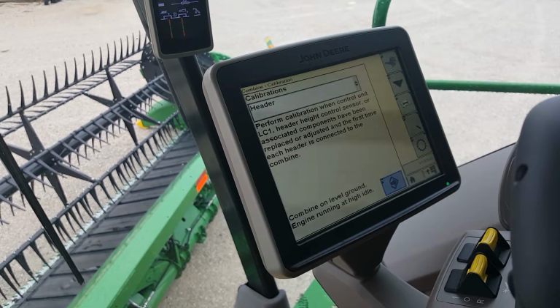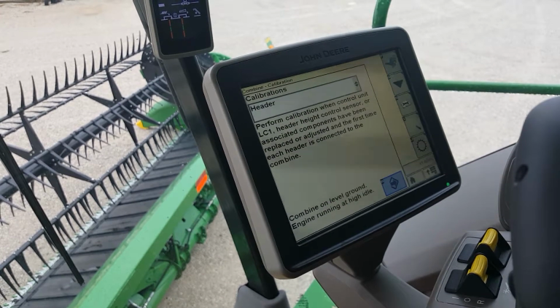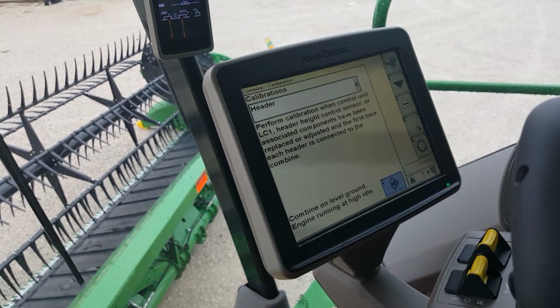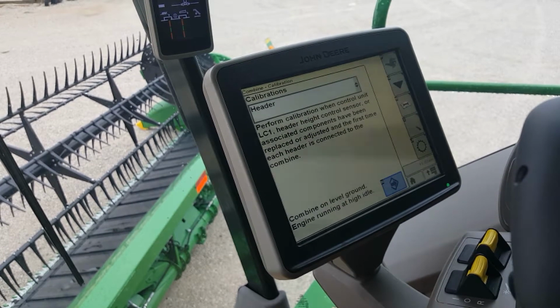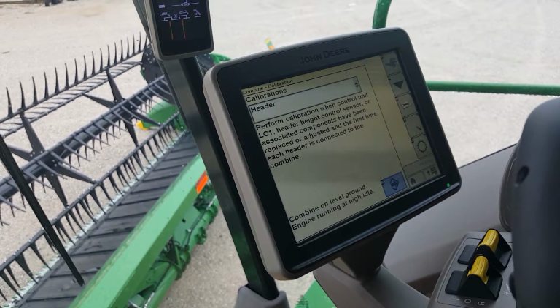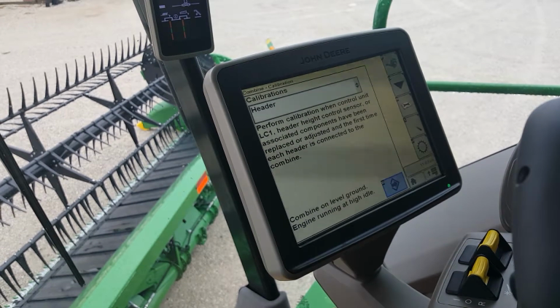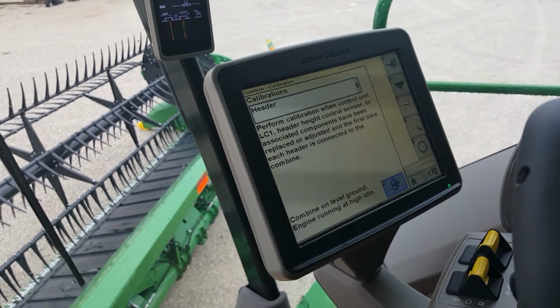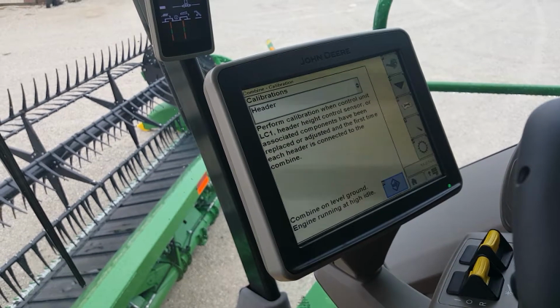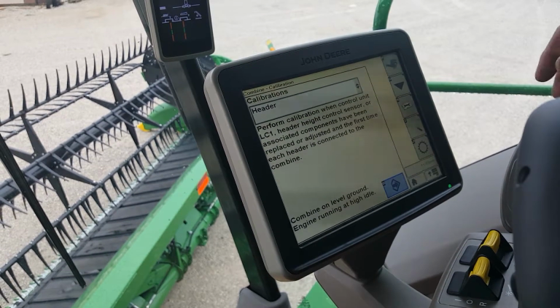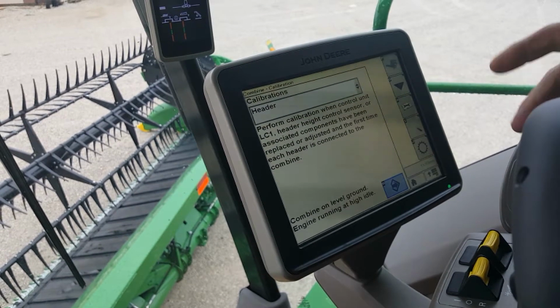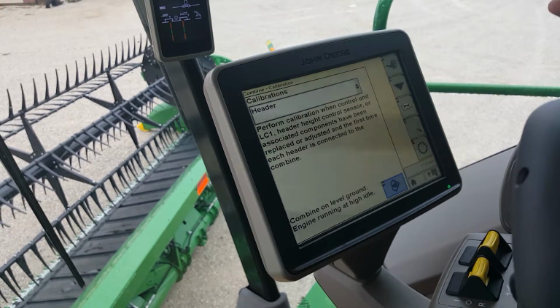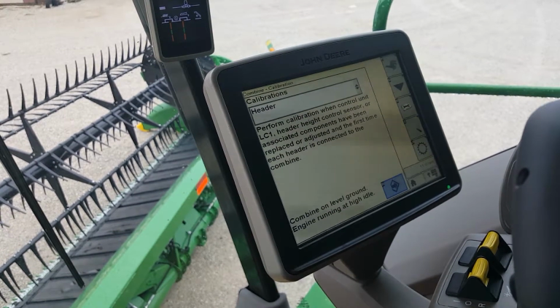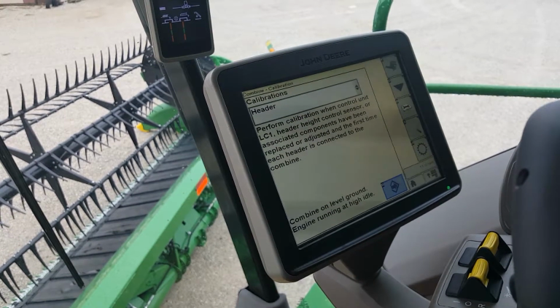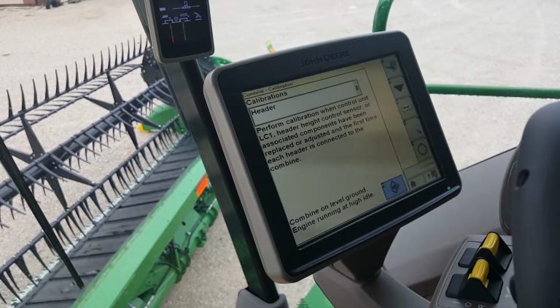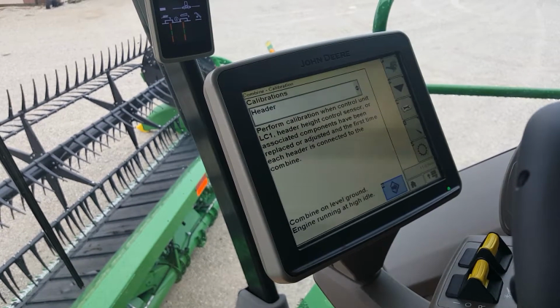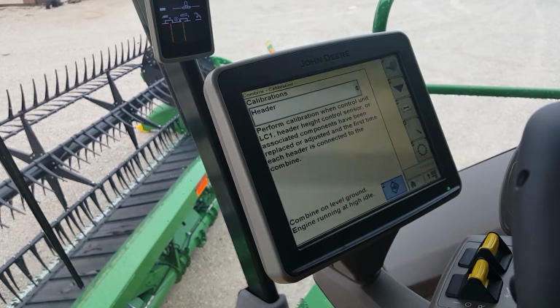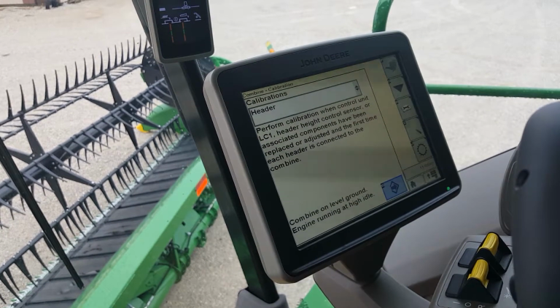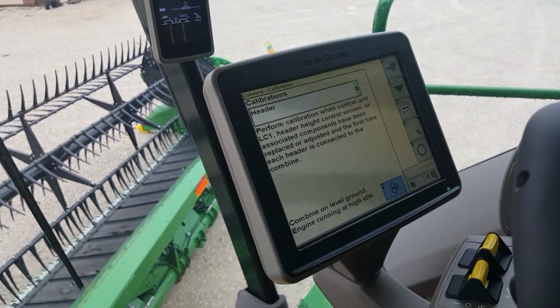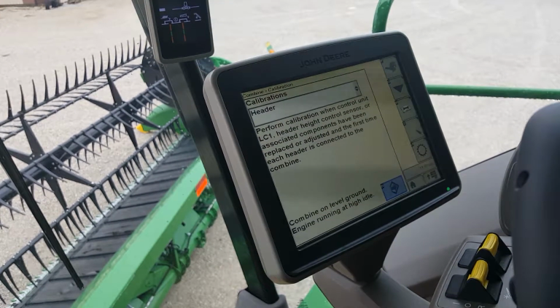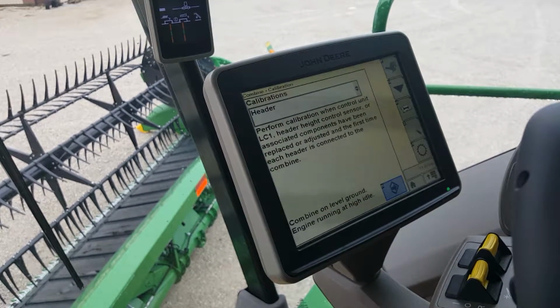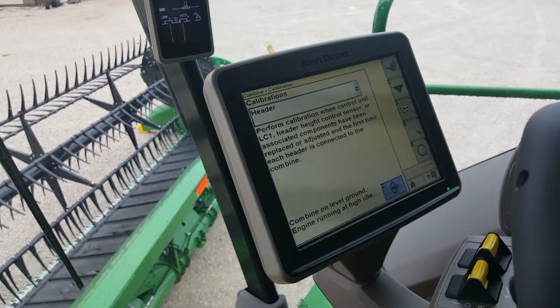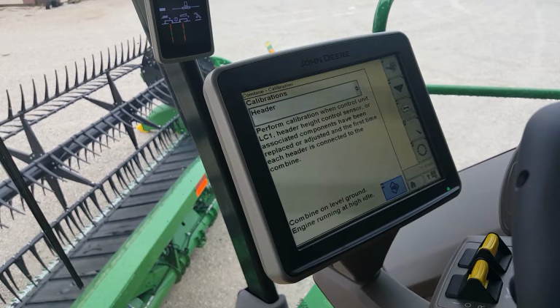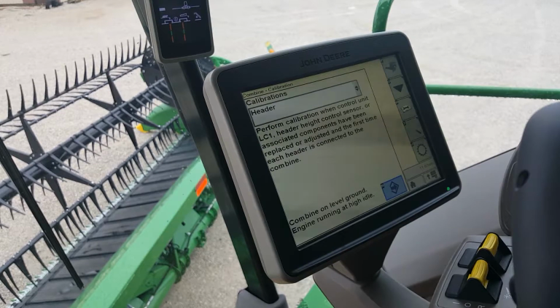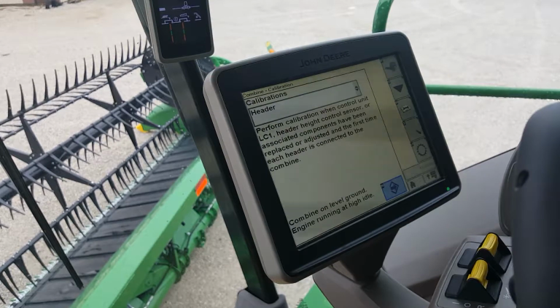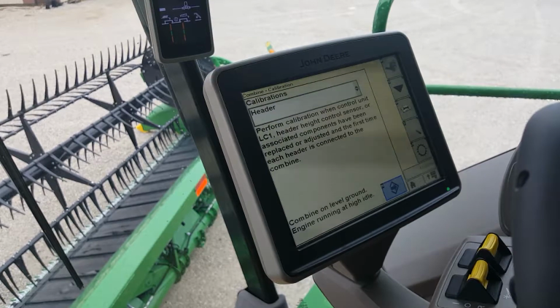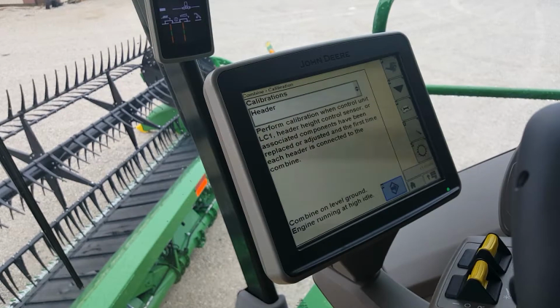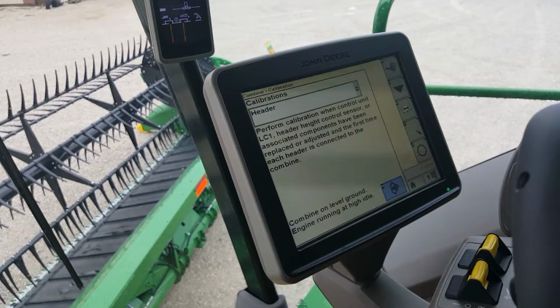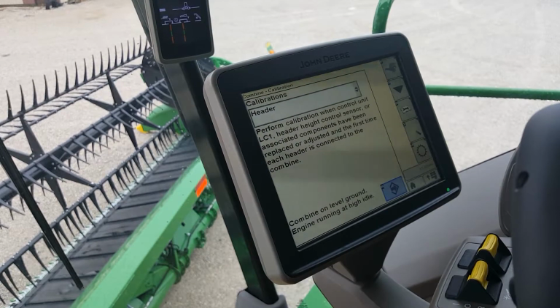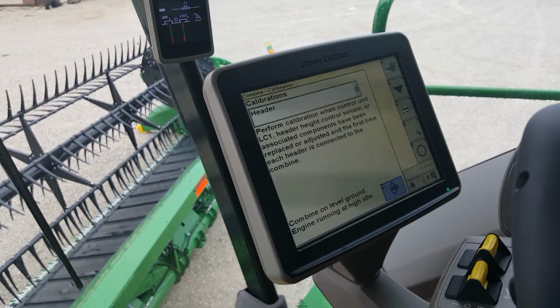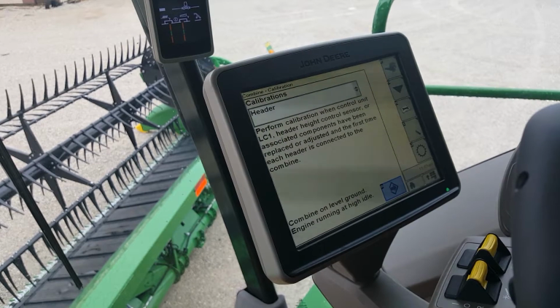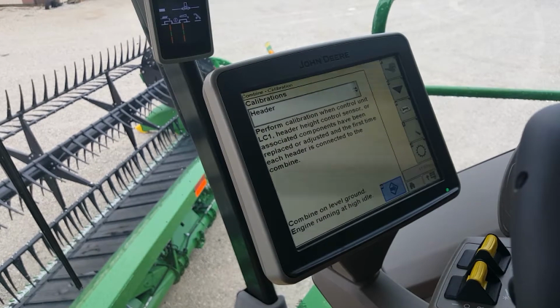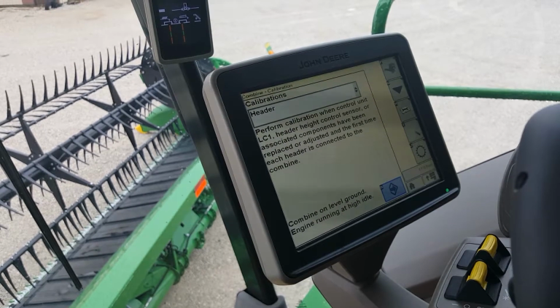There we are, we're completed. No problems with any of the electrical or hydraulics or anything. And you're good to go.